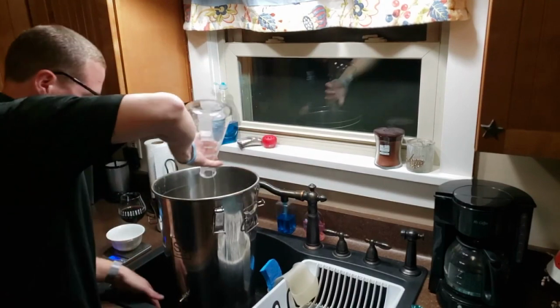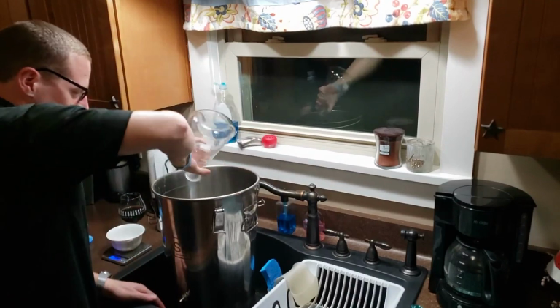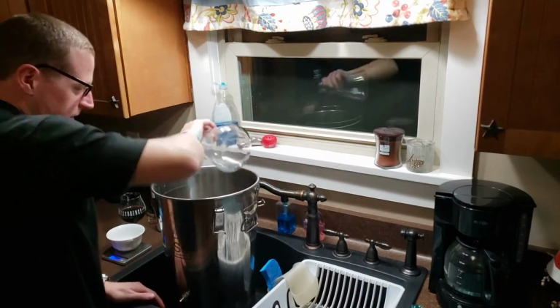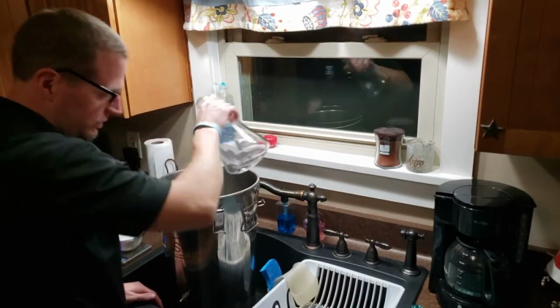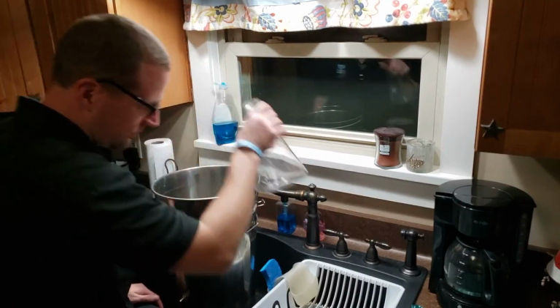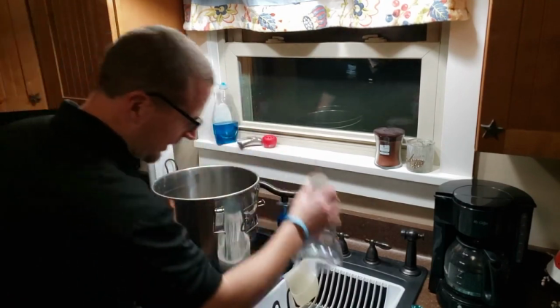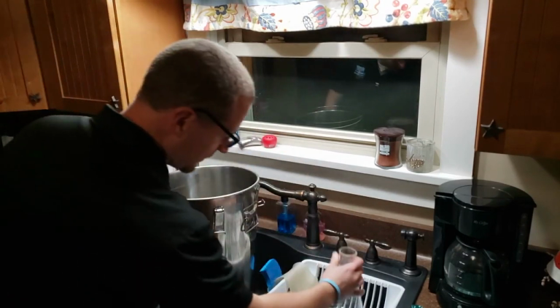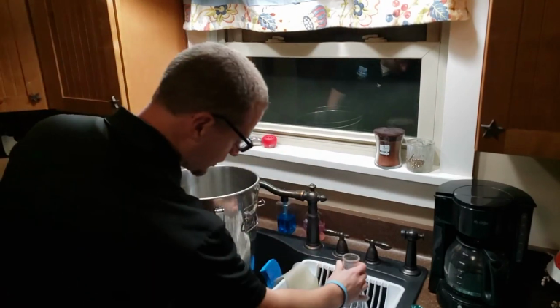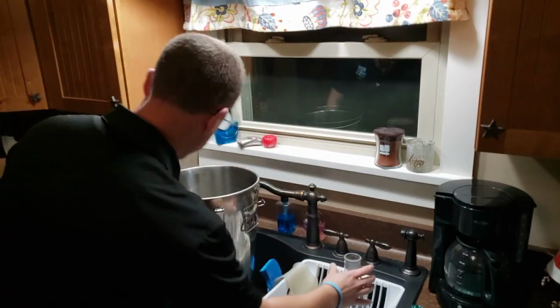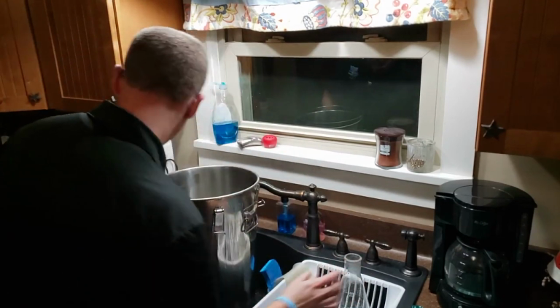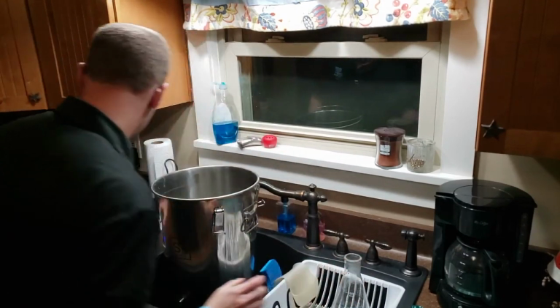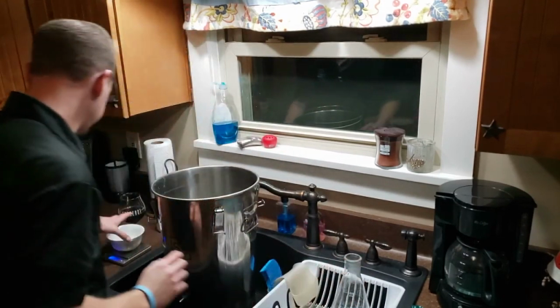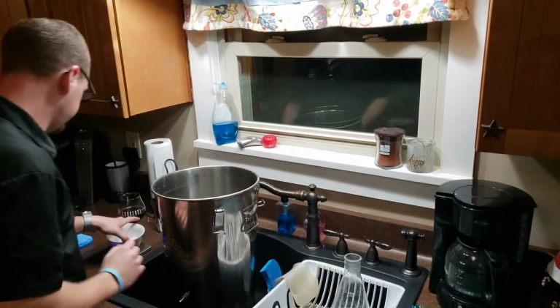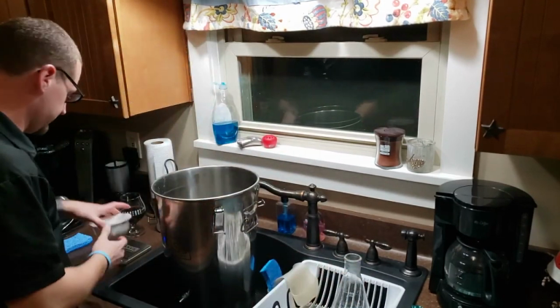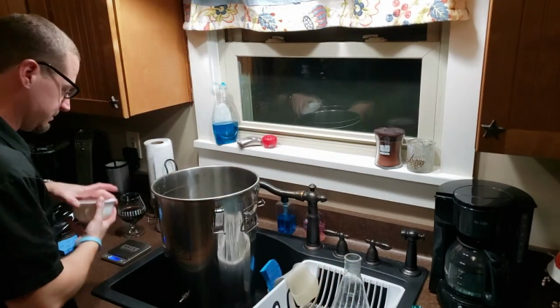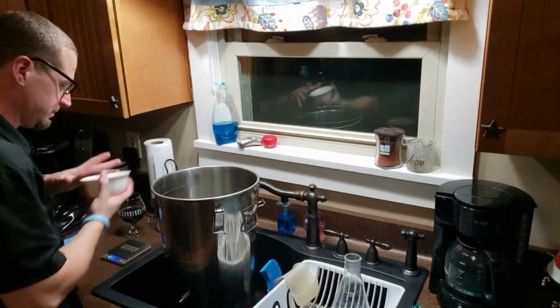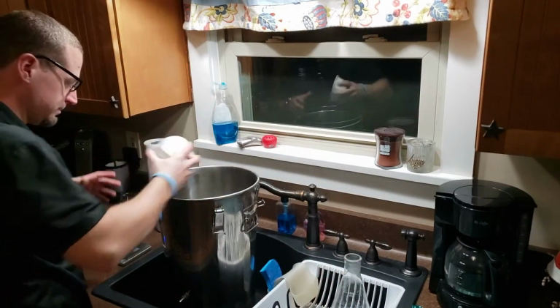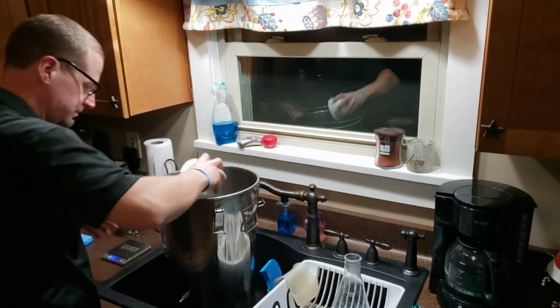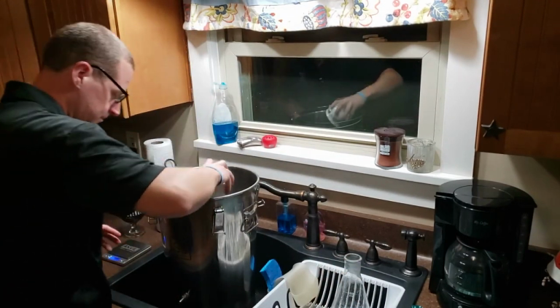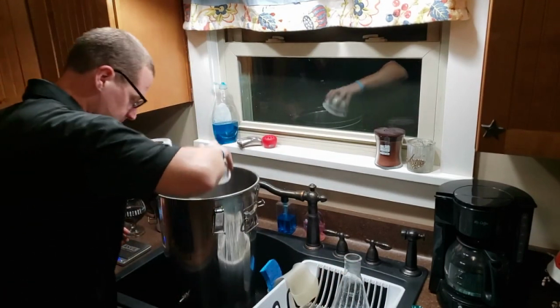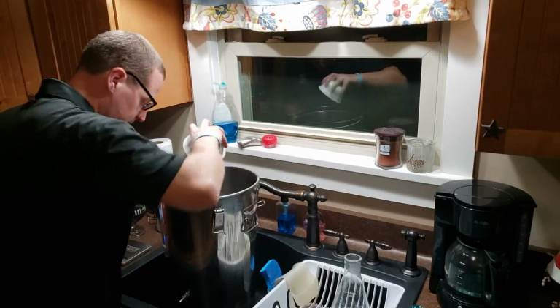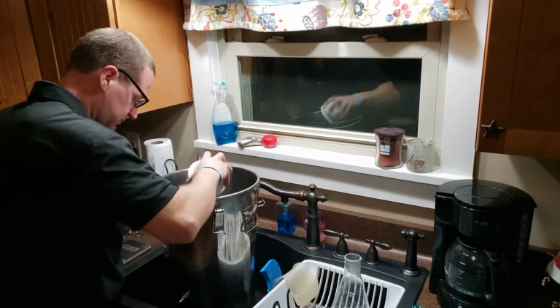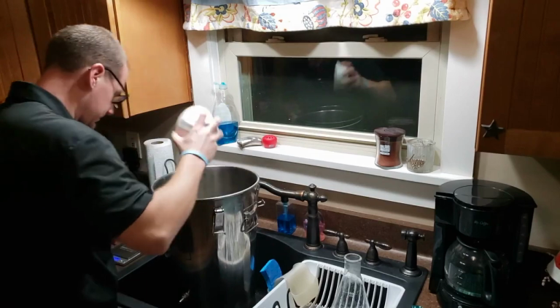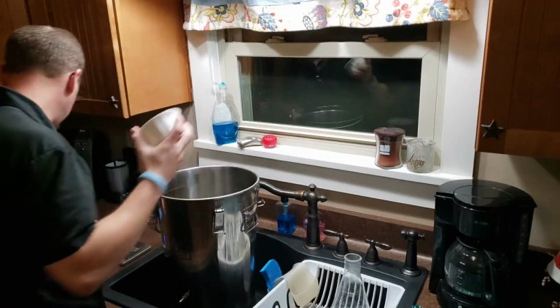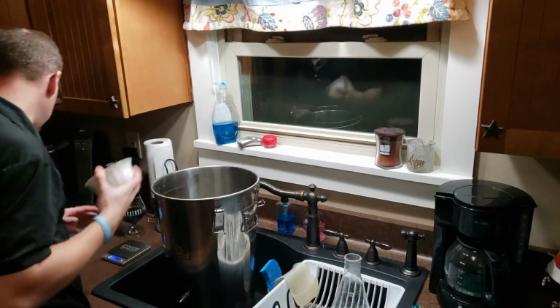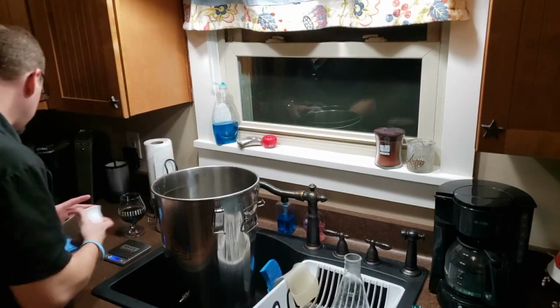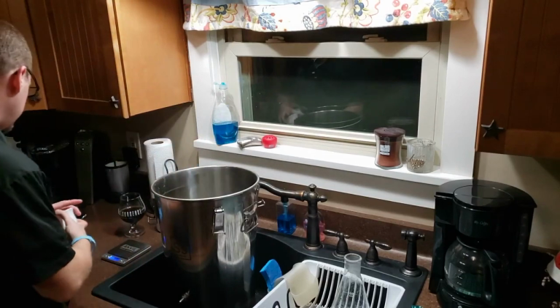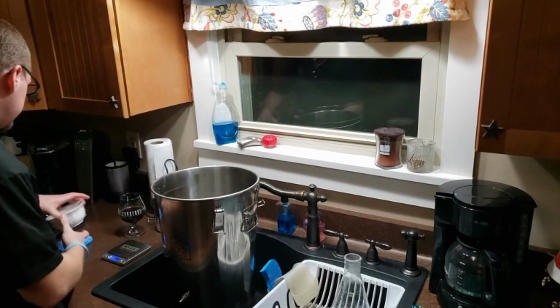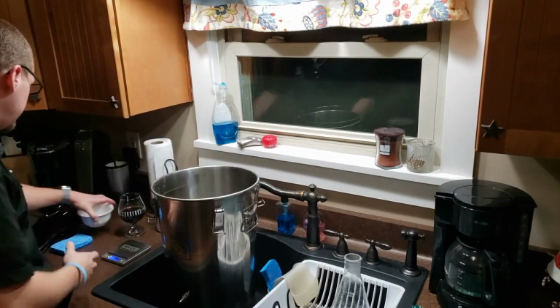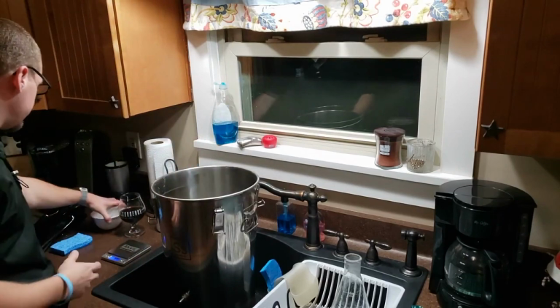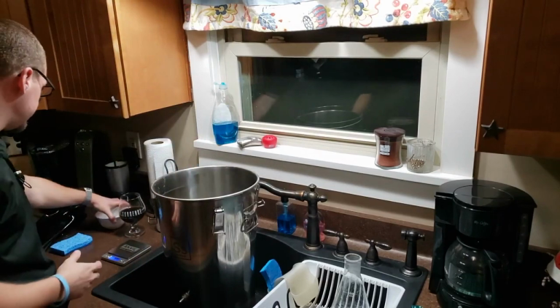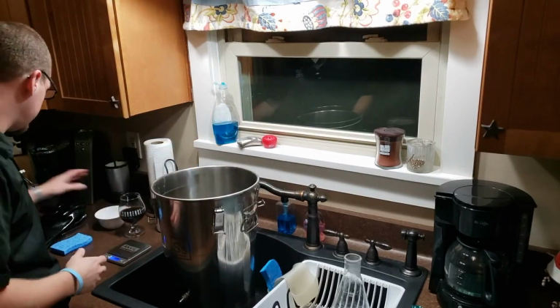Make sure the valve is shut and get some elbow grease going.